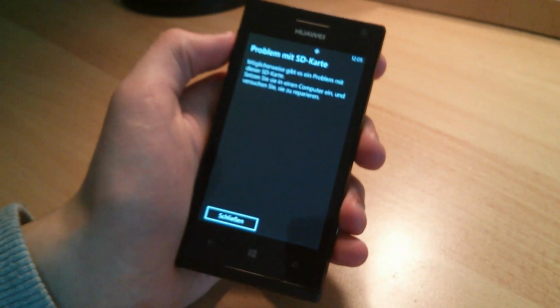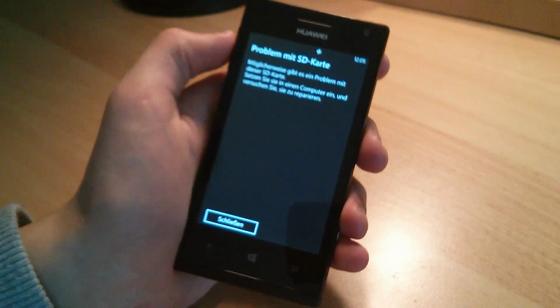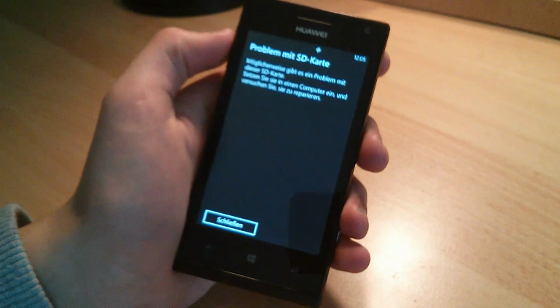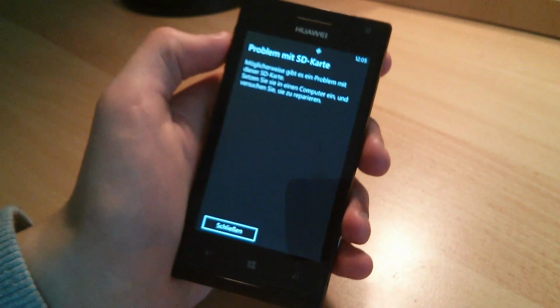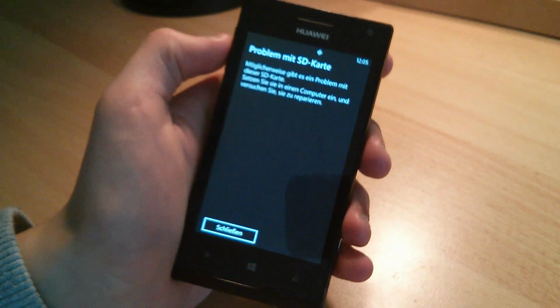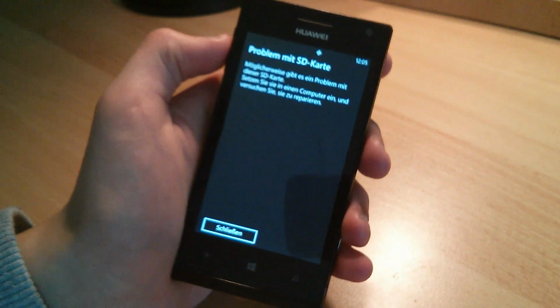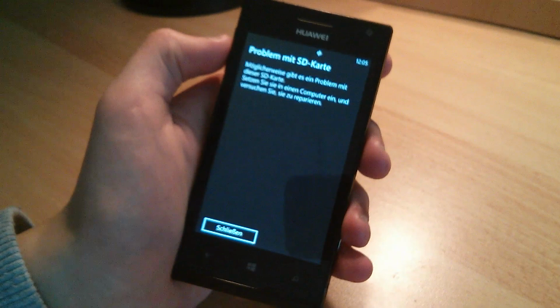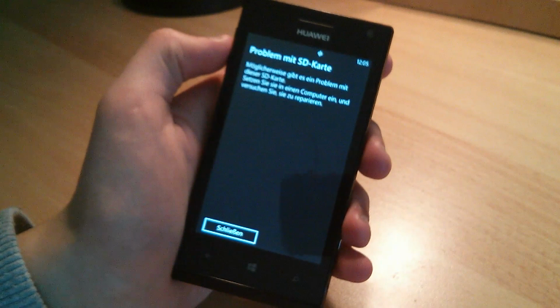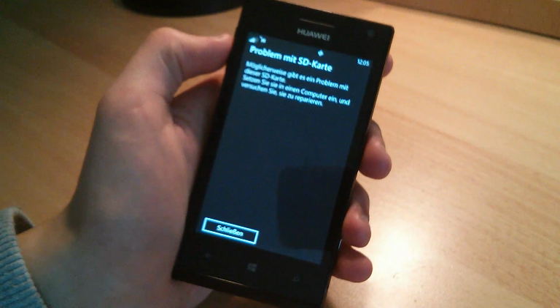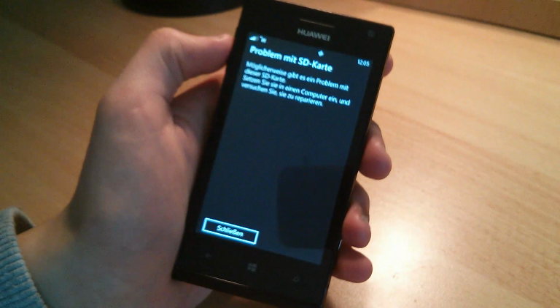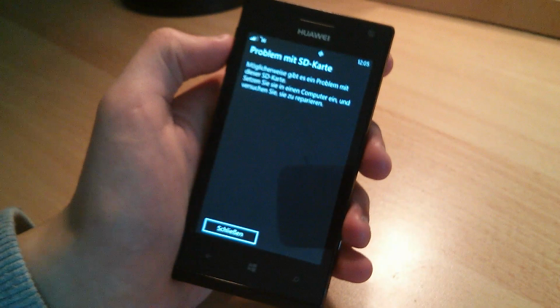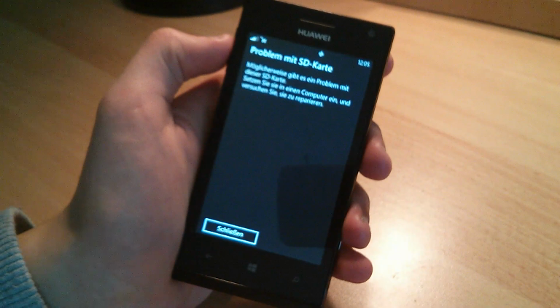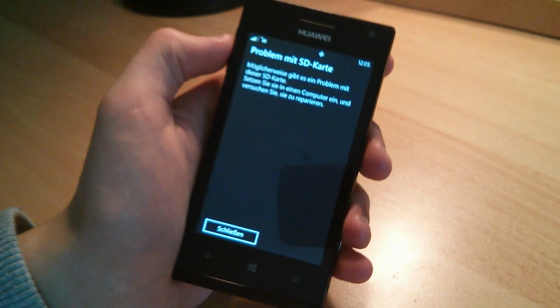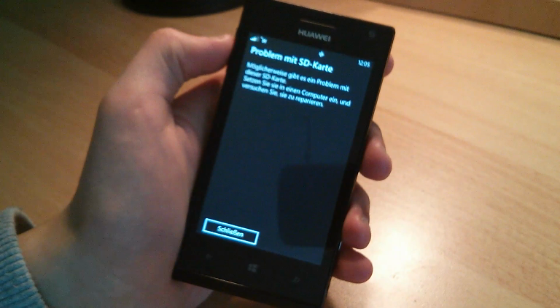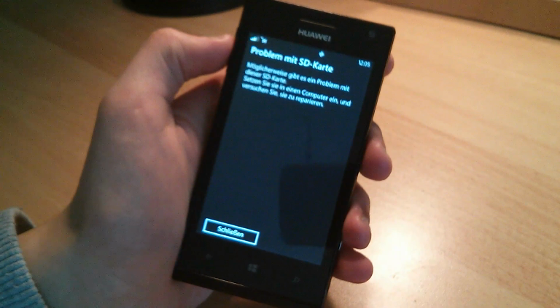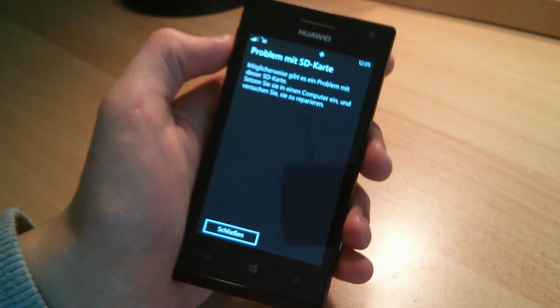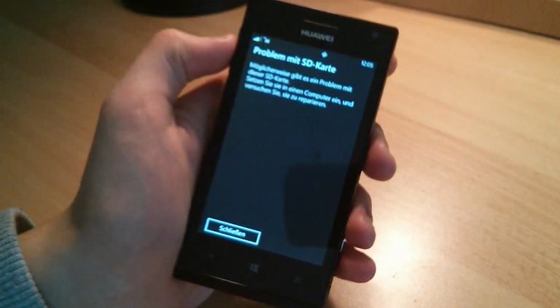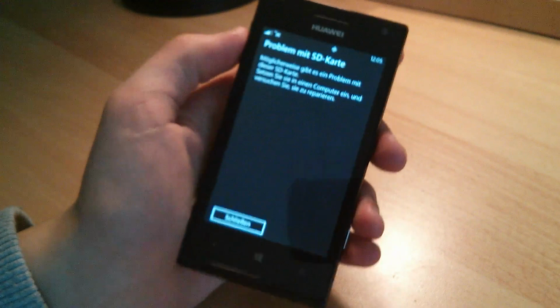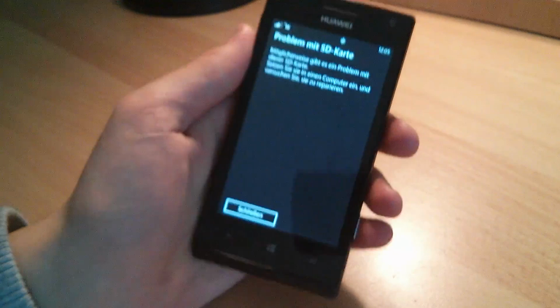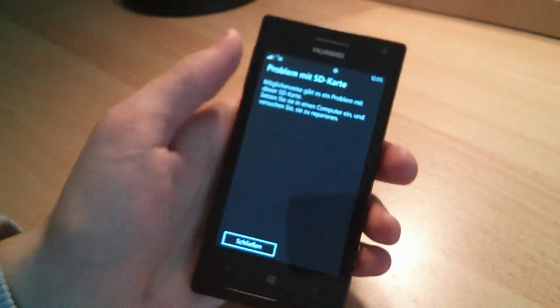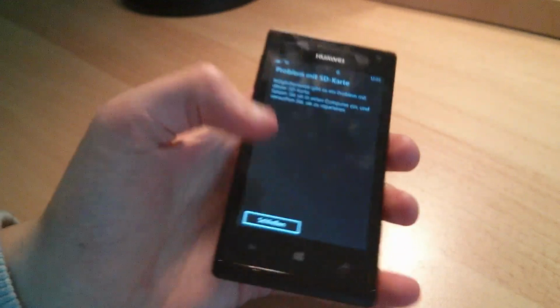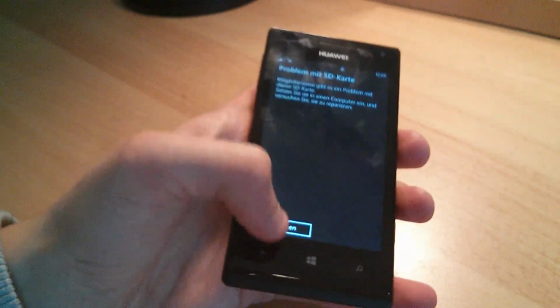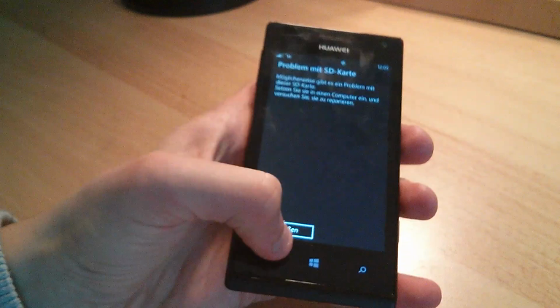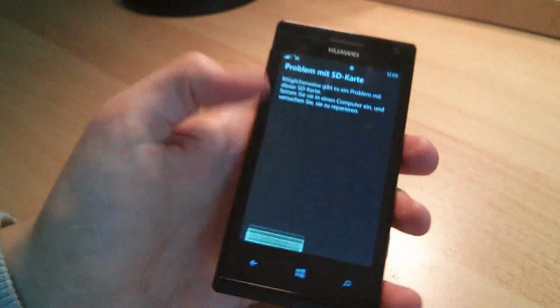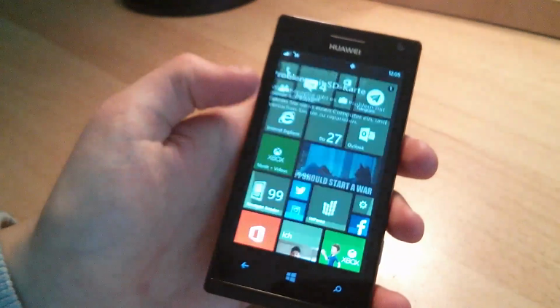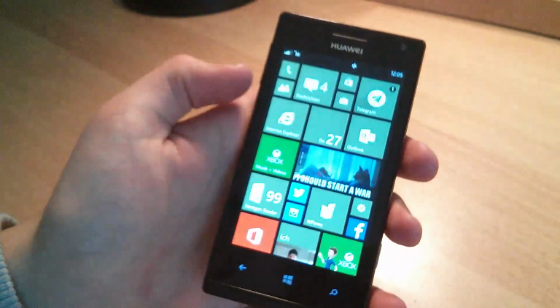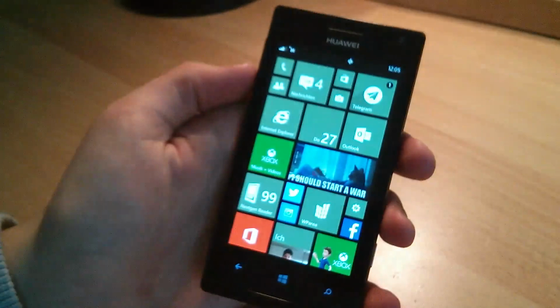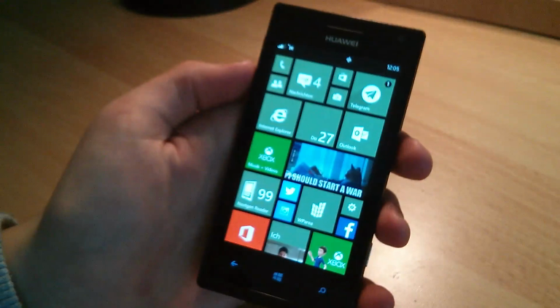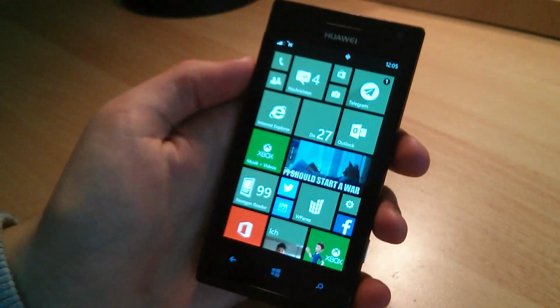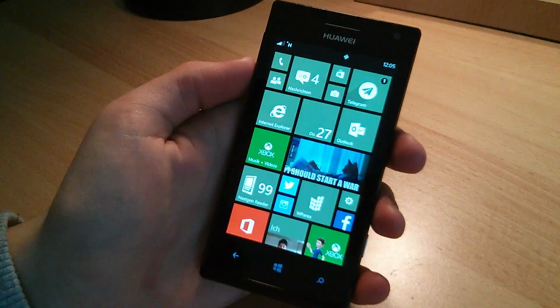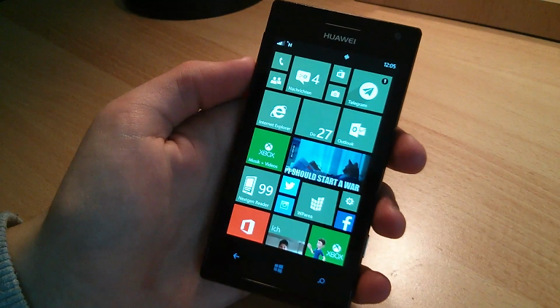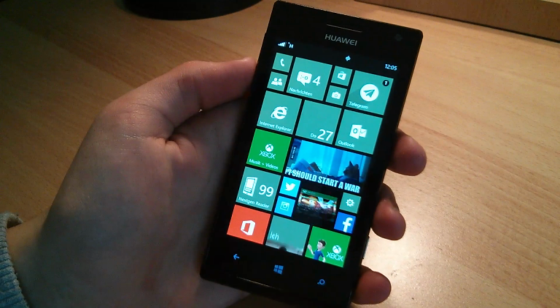Only the future will show if they will succeed with other phones too. Thank you for watching and see you next time.